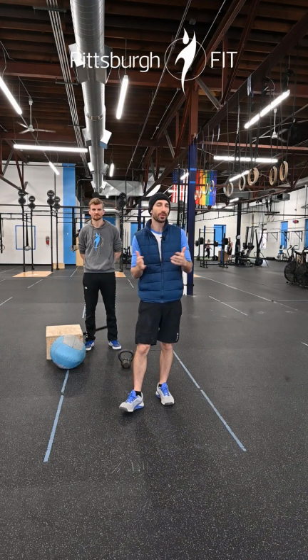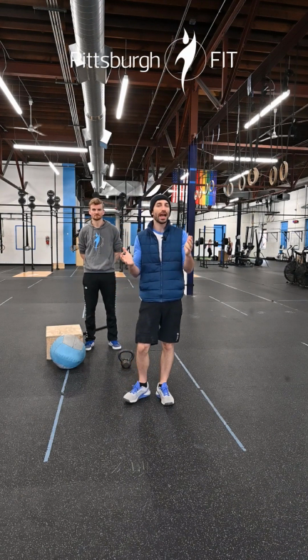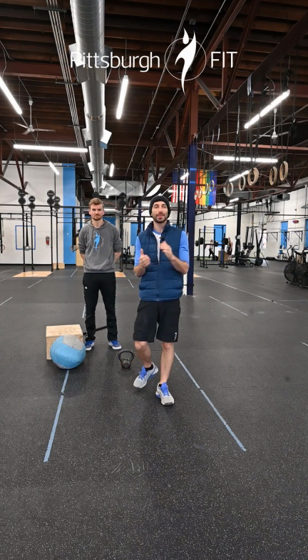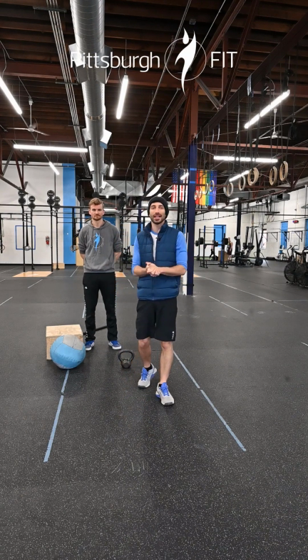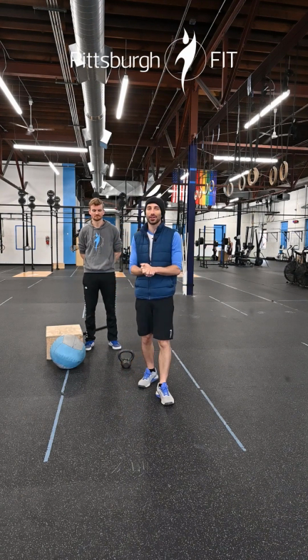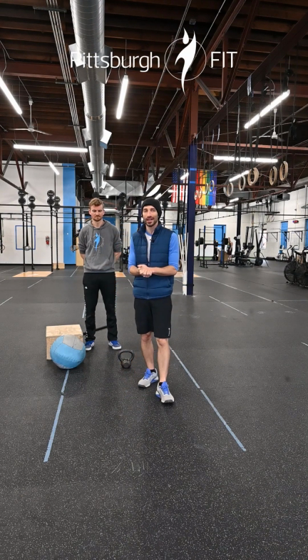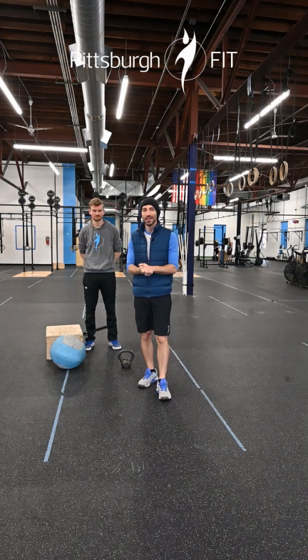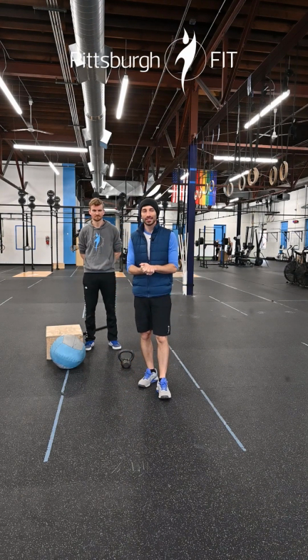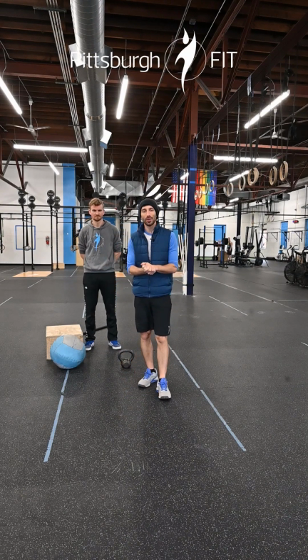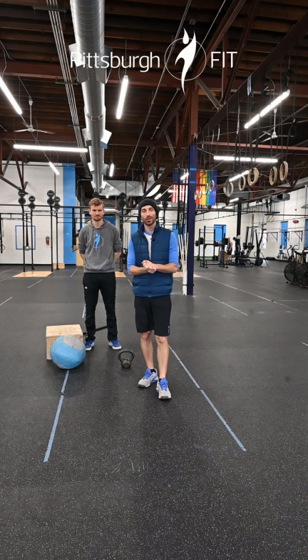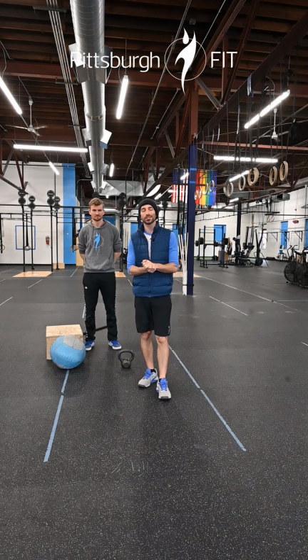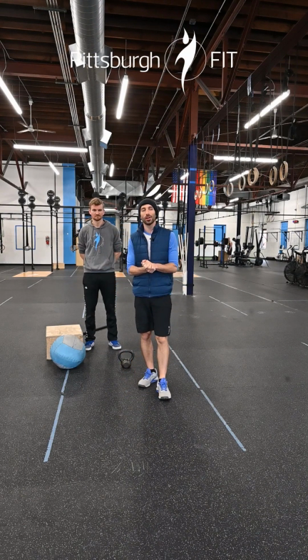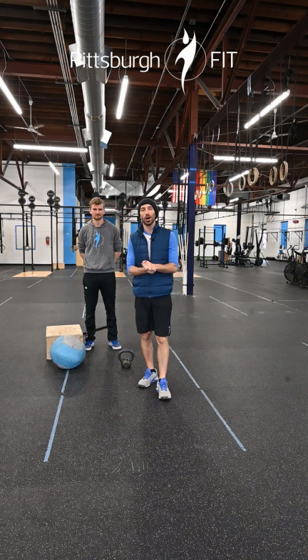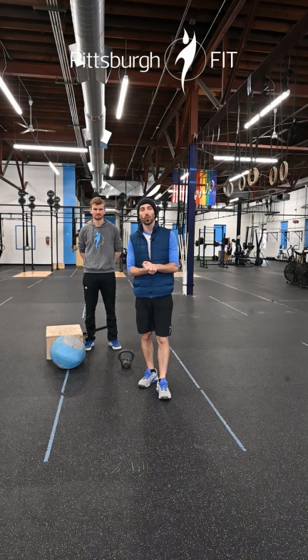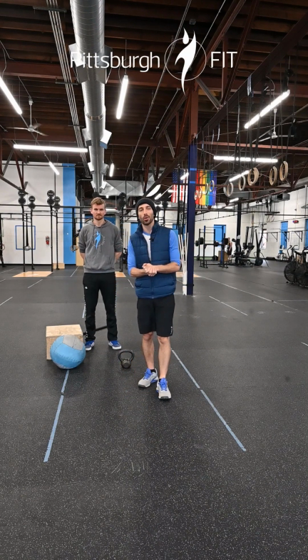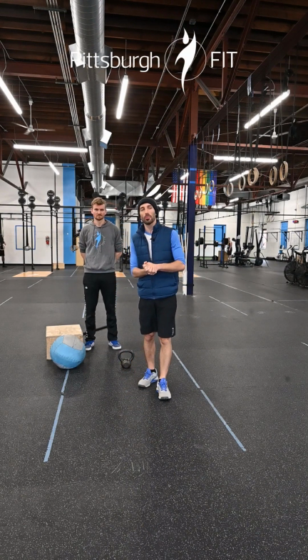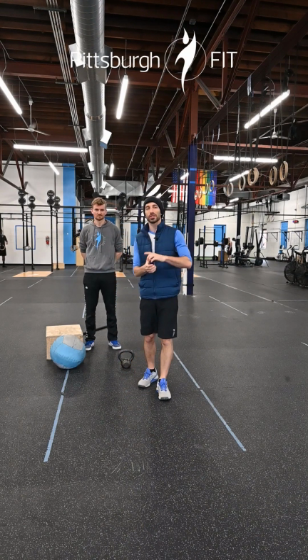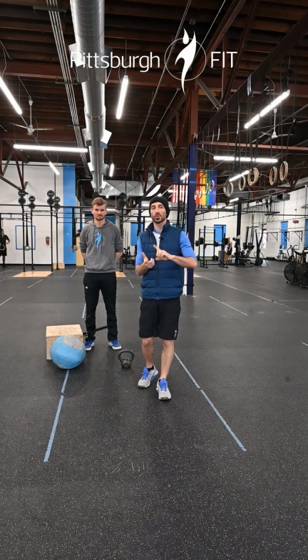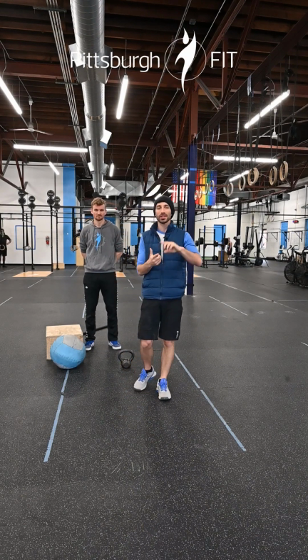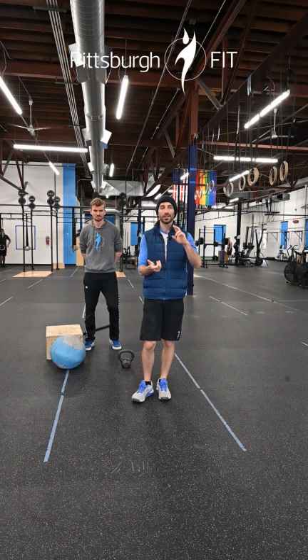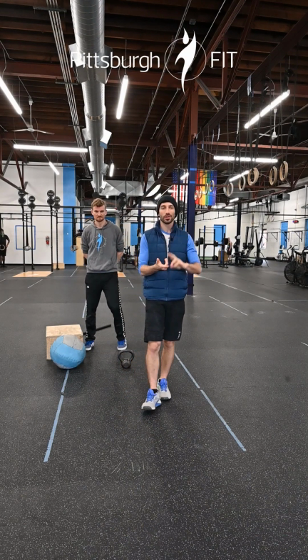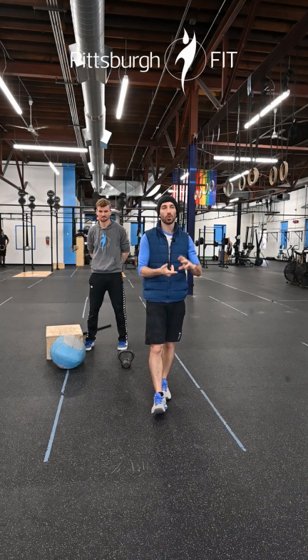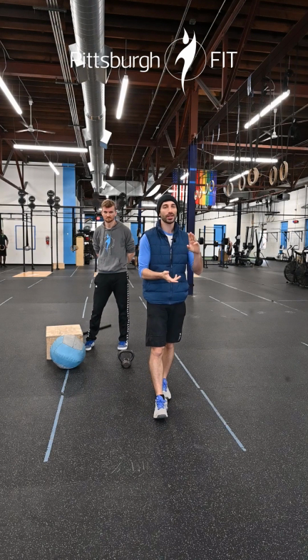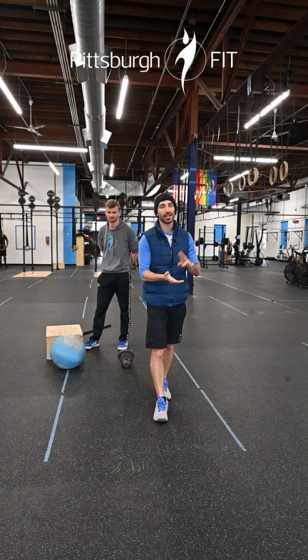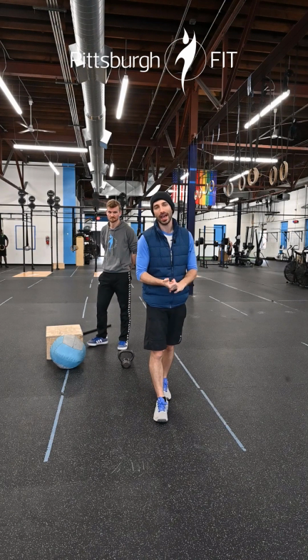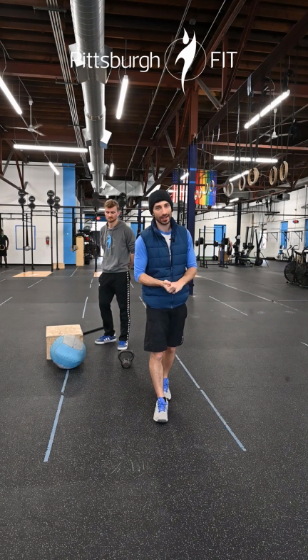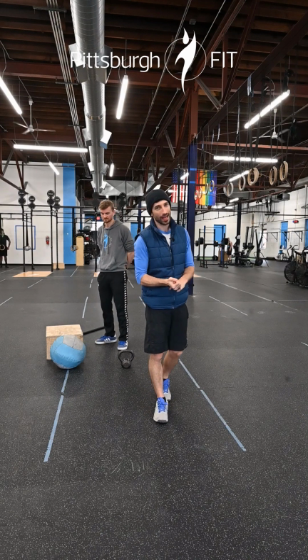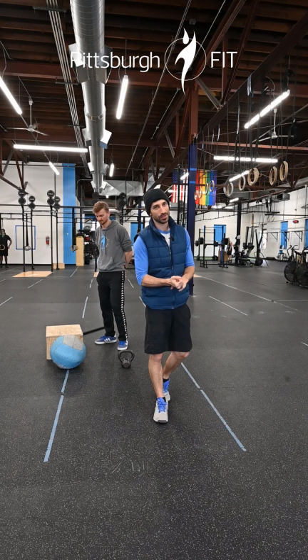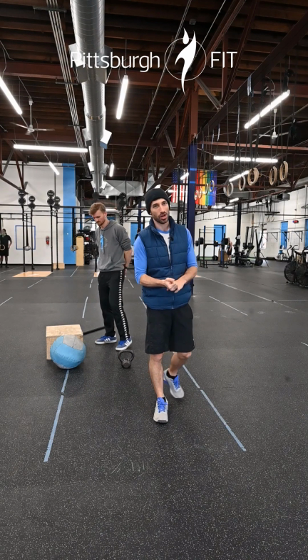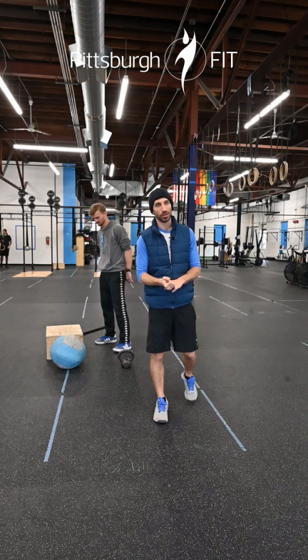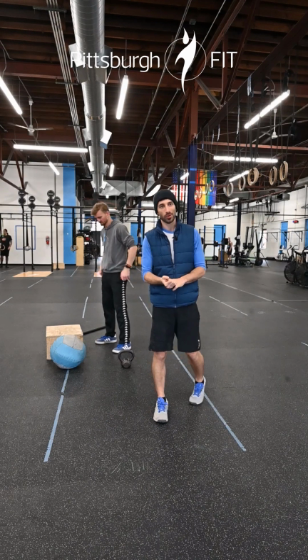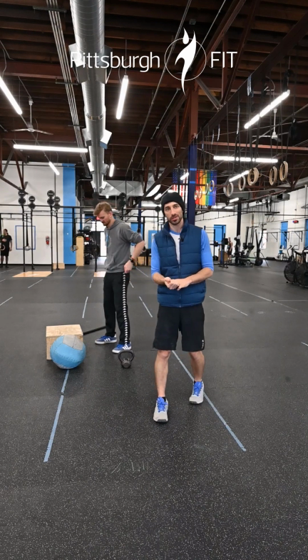Happy Saturday. Today we're going to start our warm-up with squats, good mornings, and calories on the rowers.